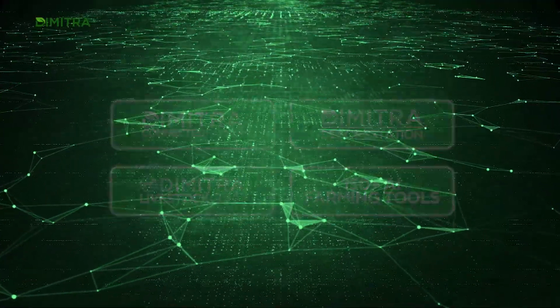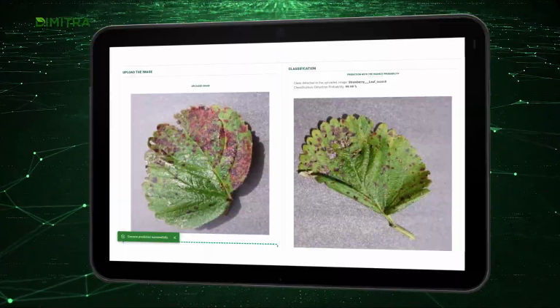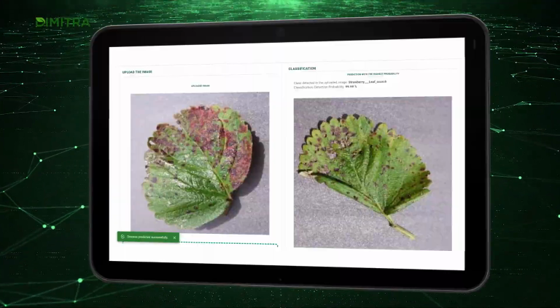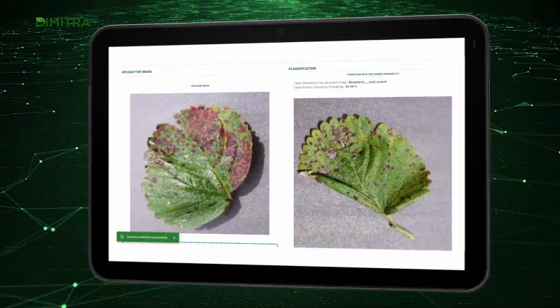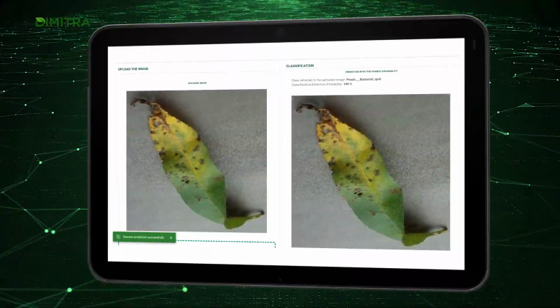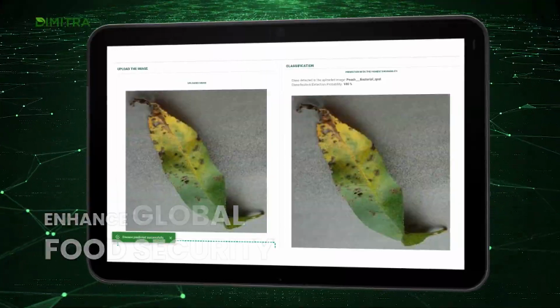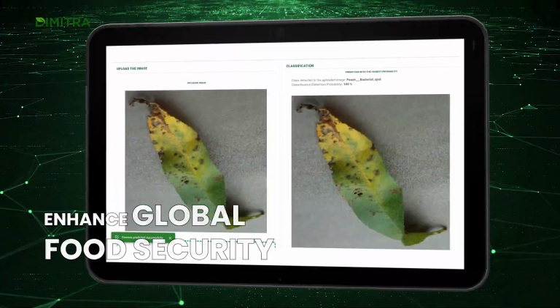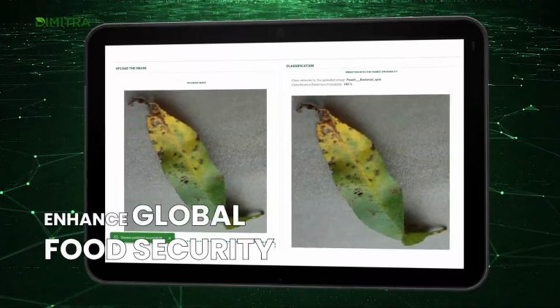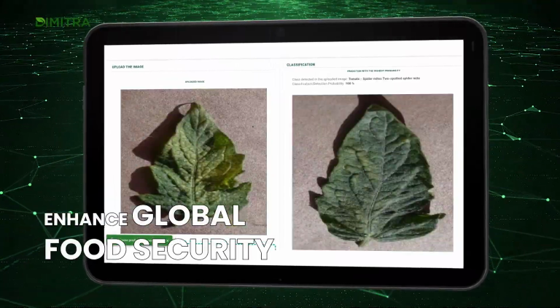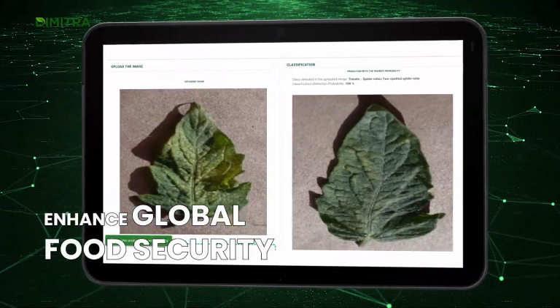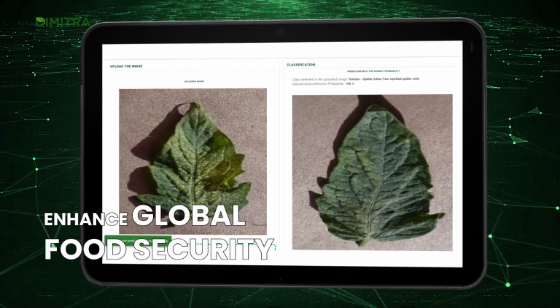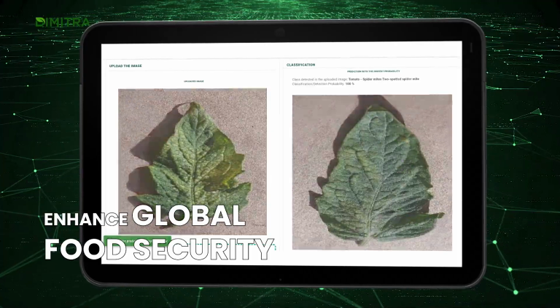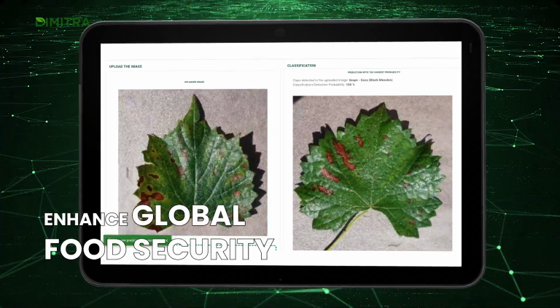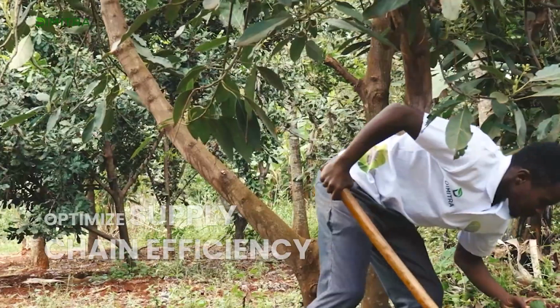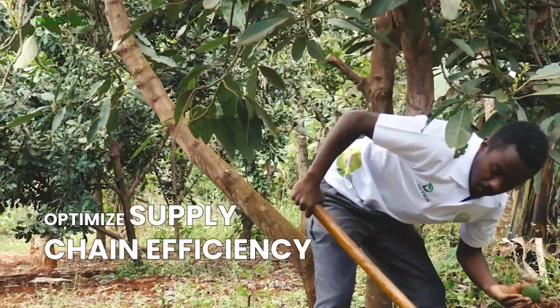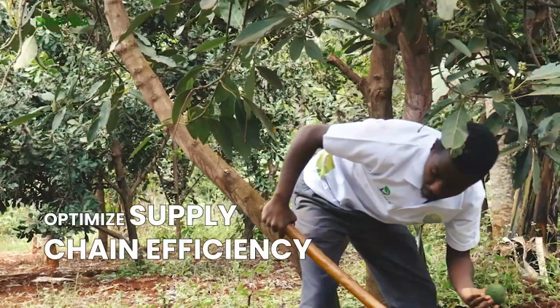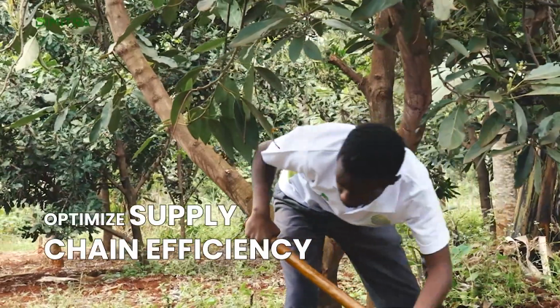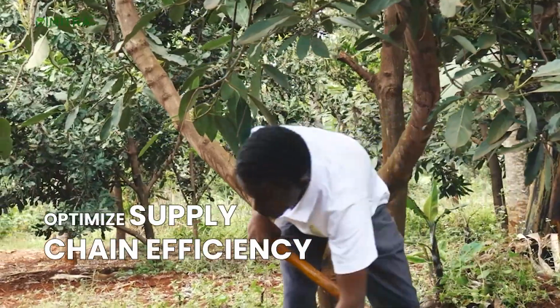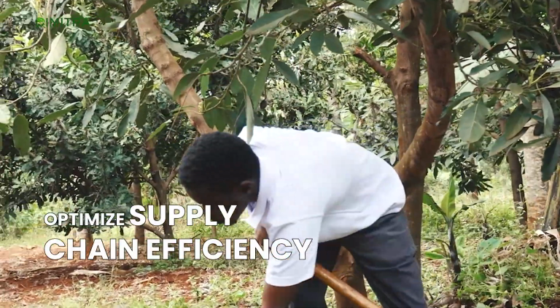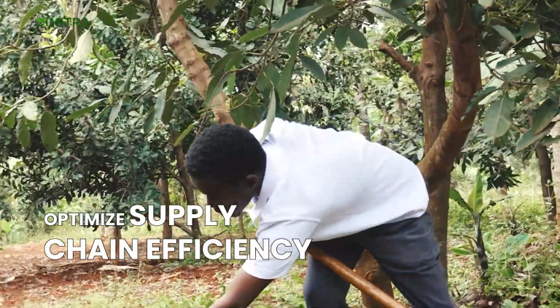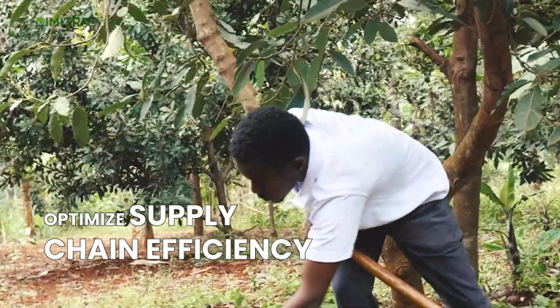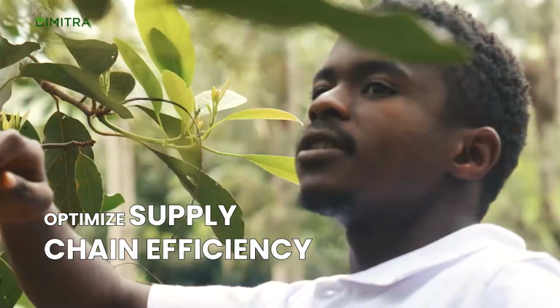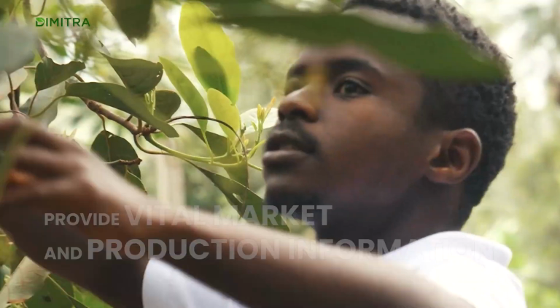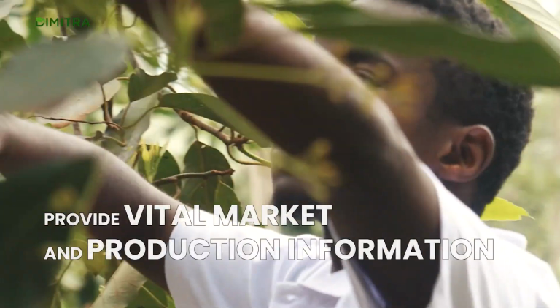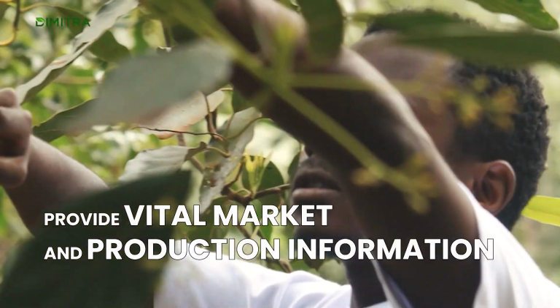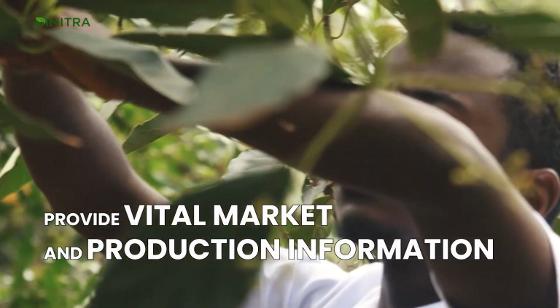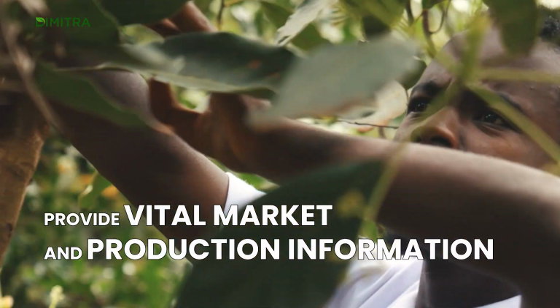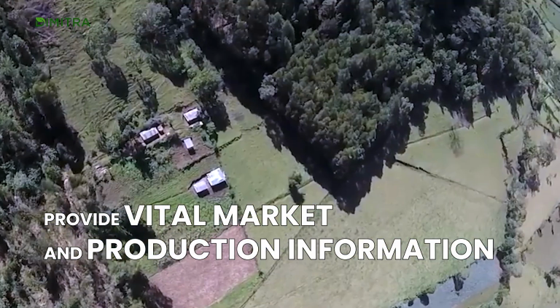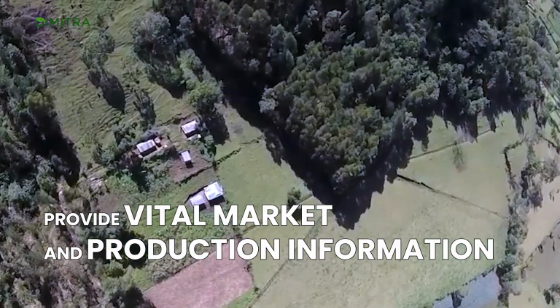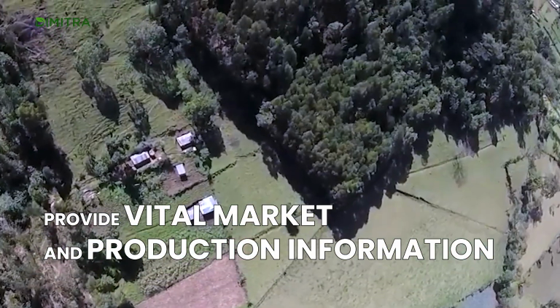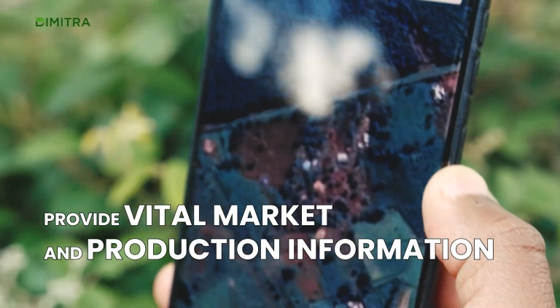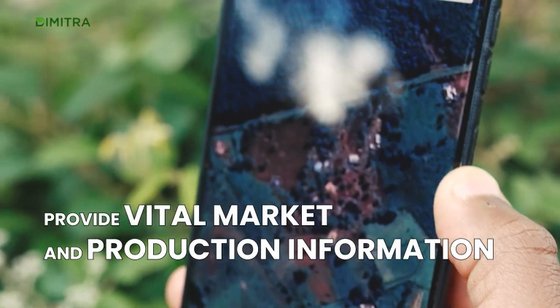These applications enhance global food security, optimize supply chain efficiency, and provide vital market and production information.